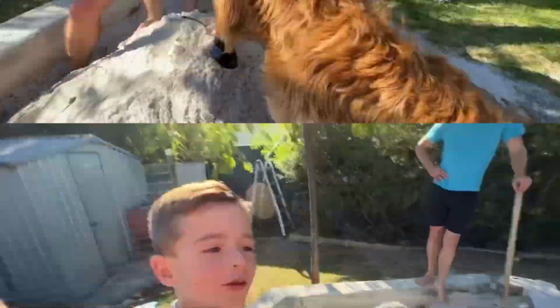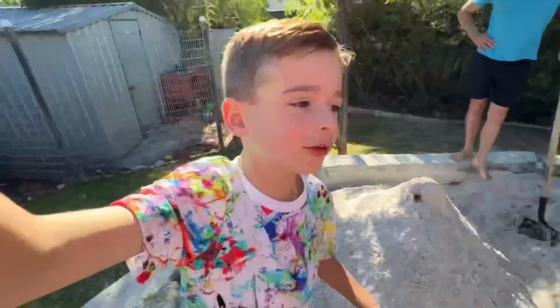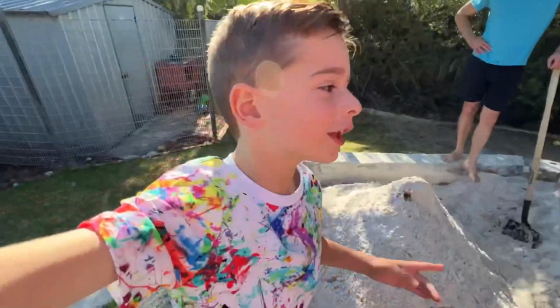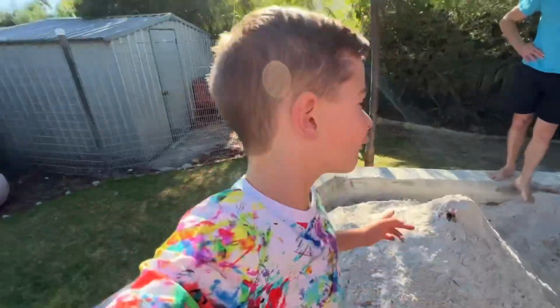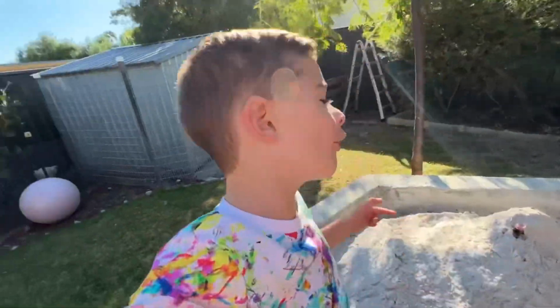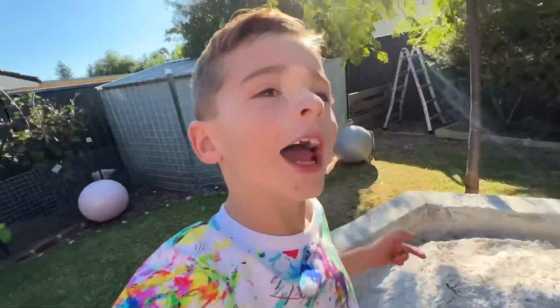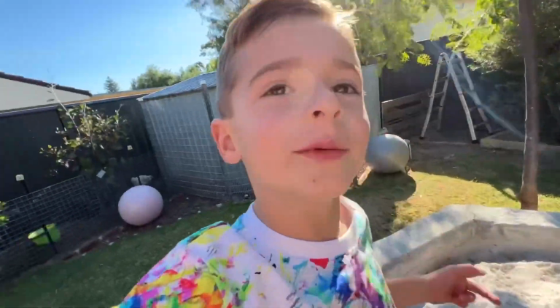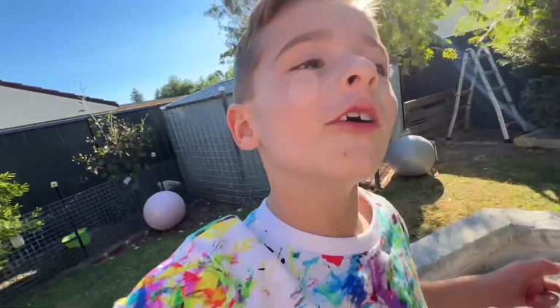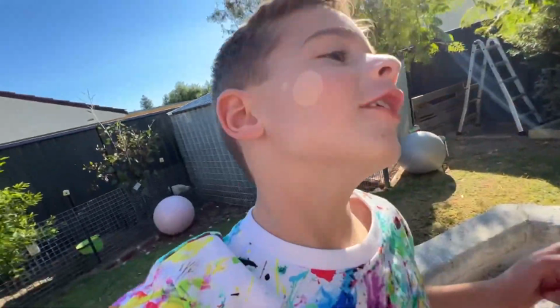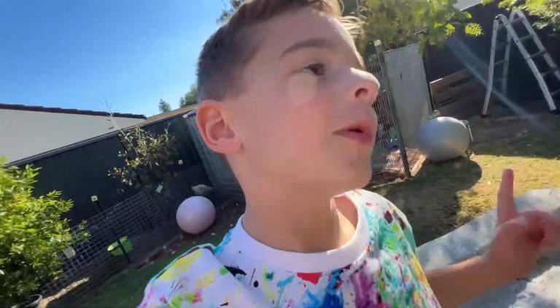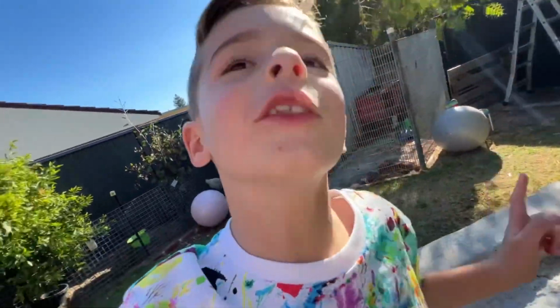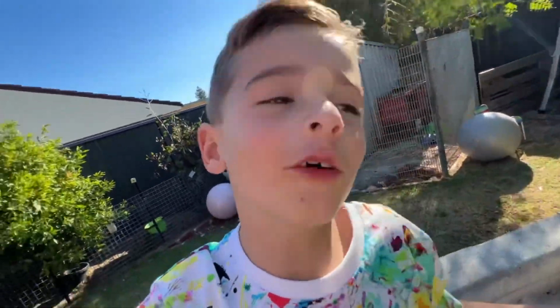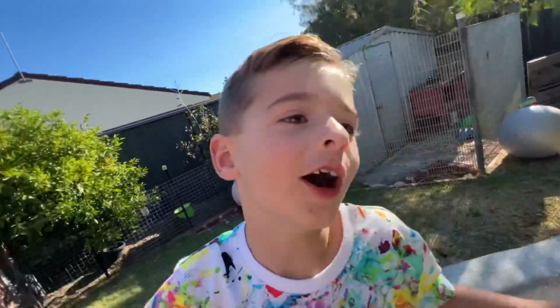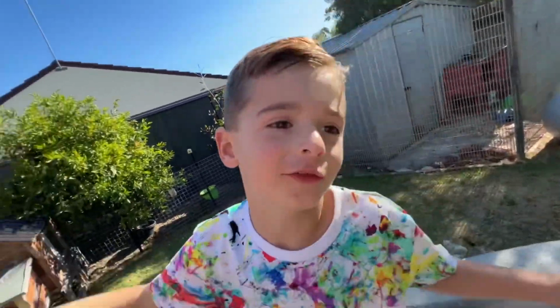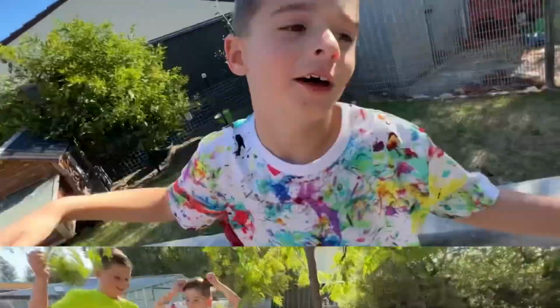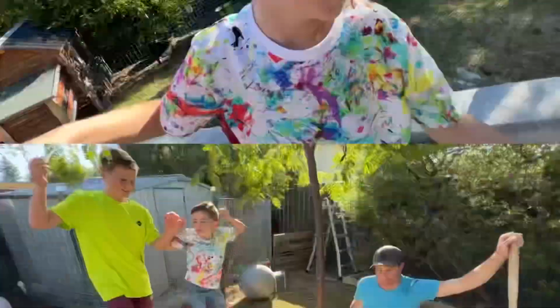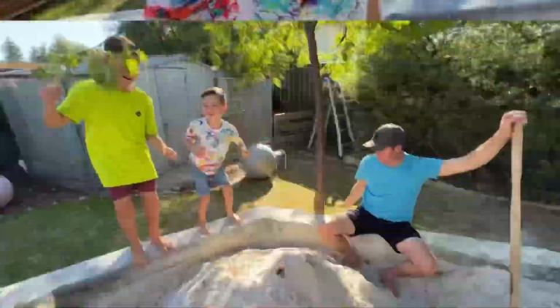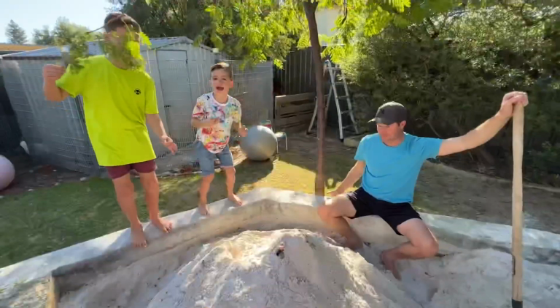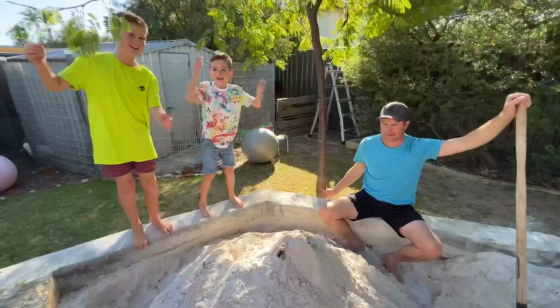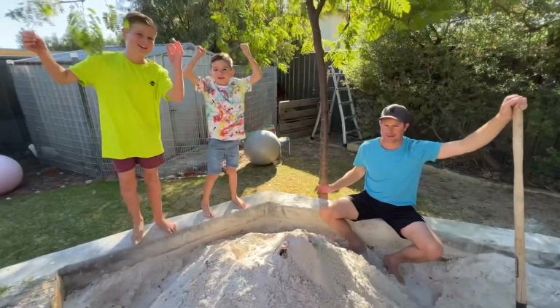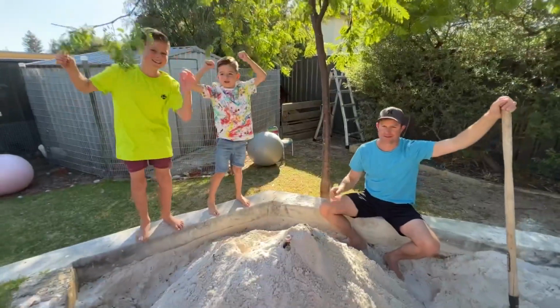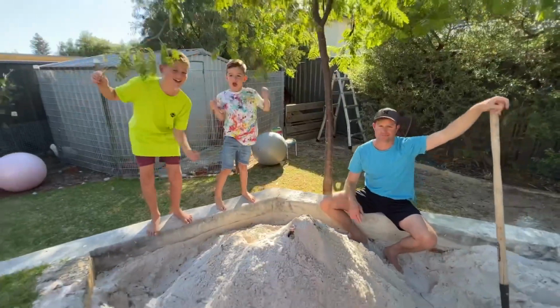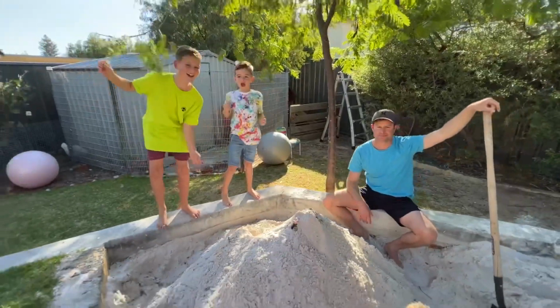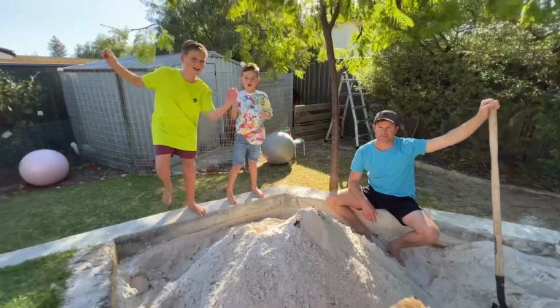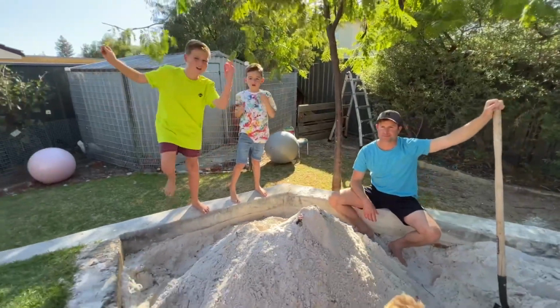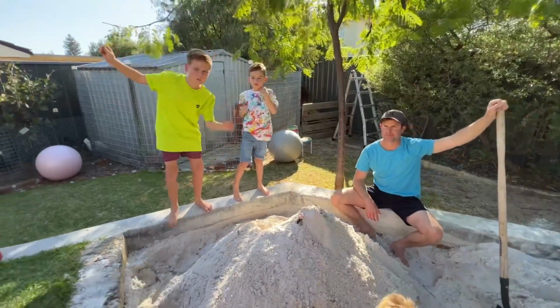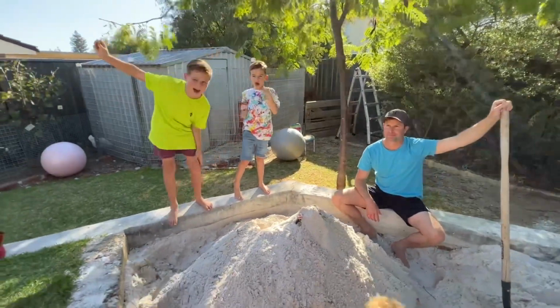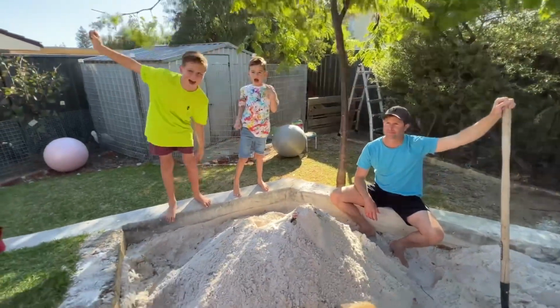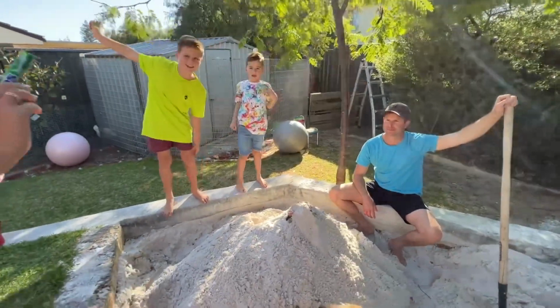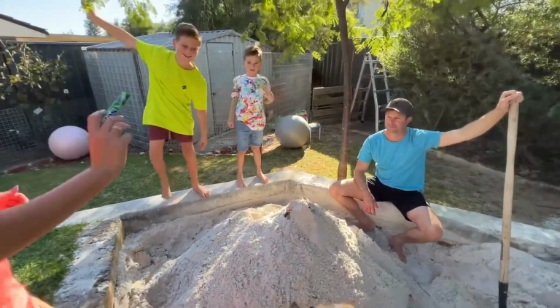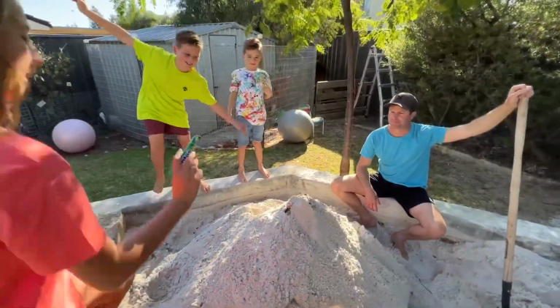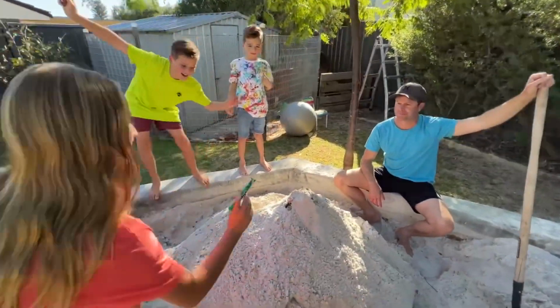It looks like a volcano, but not lava. 3, 2, 1, GO!